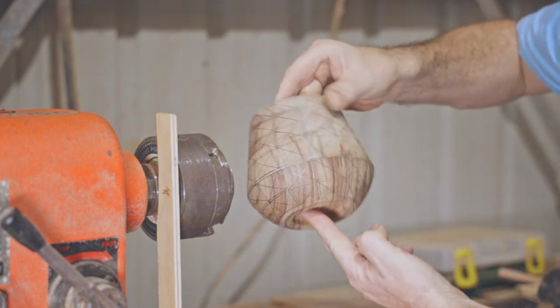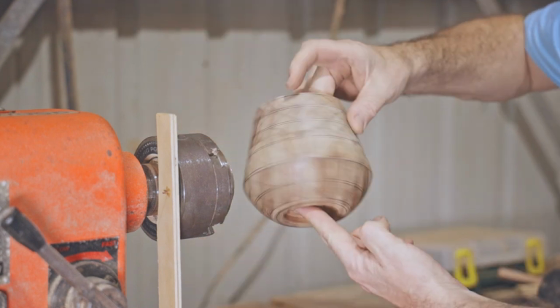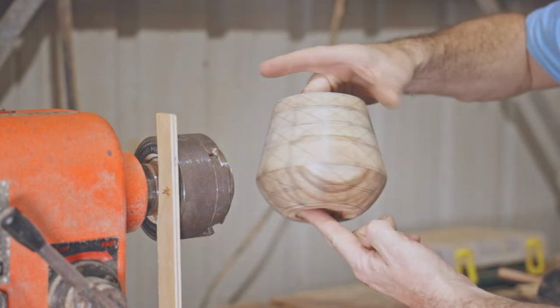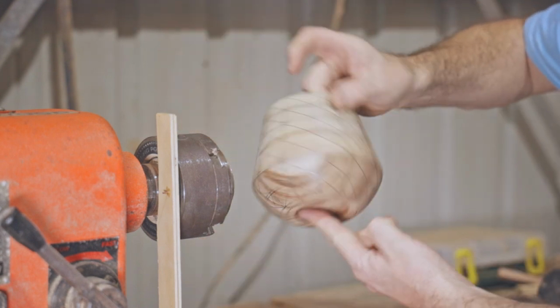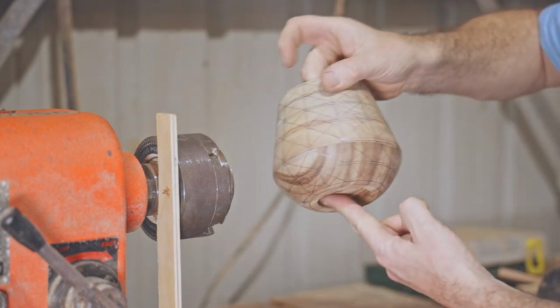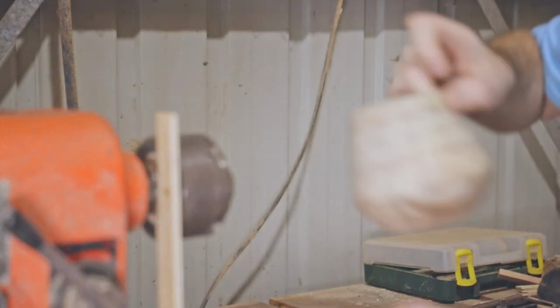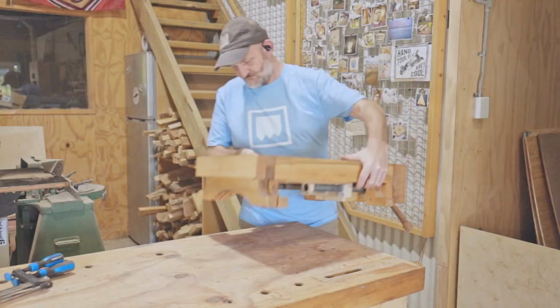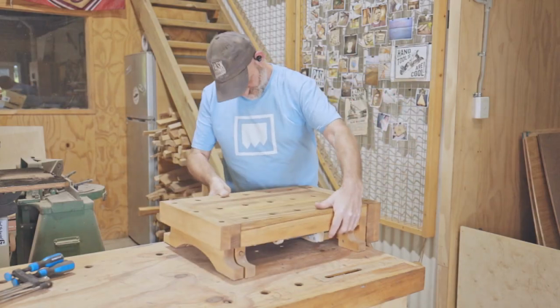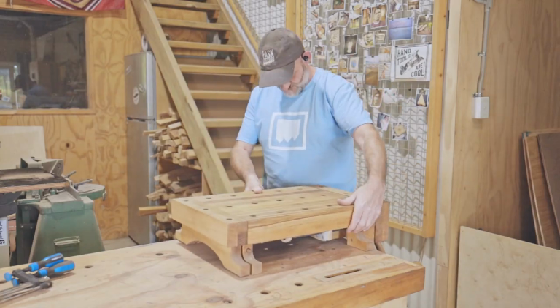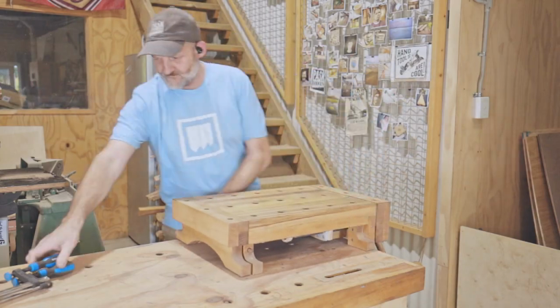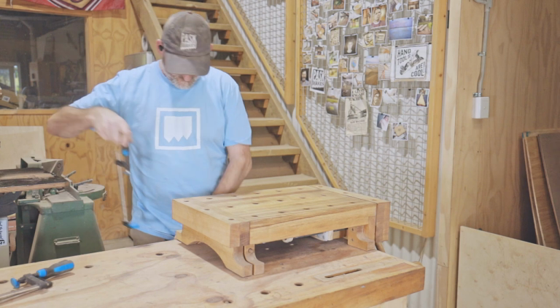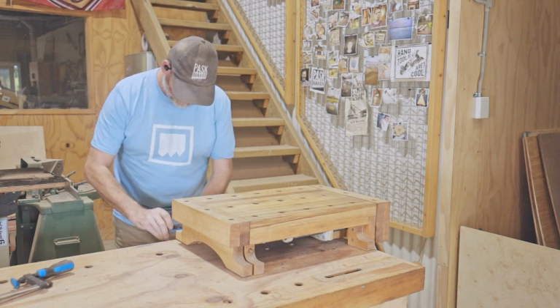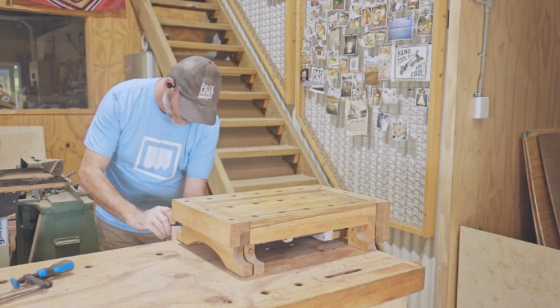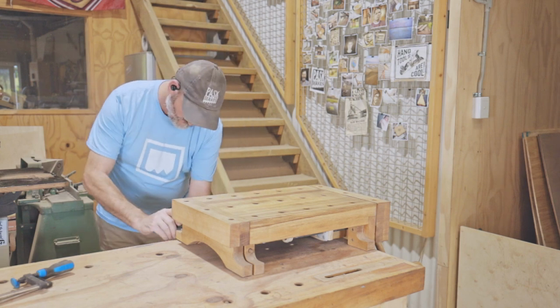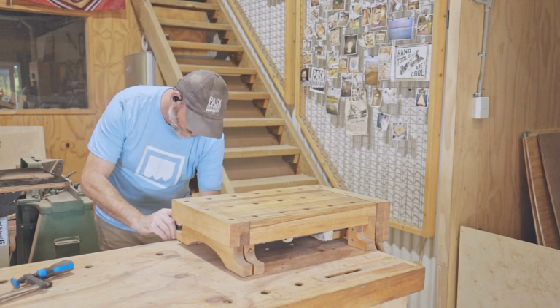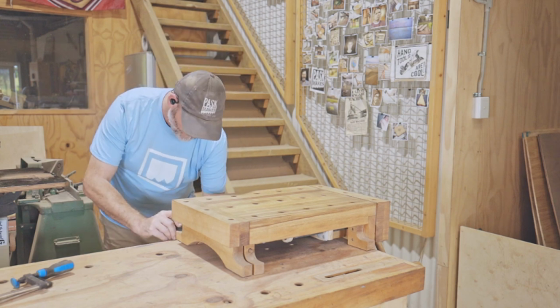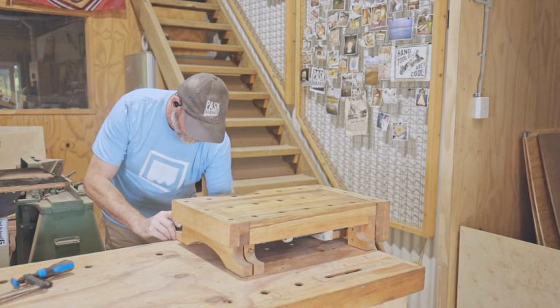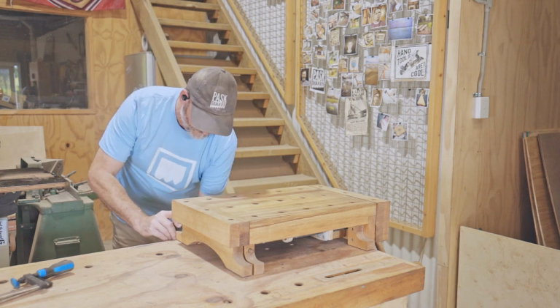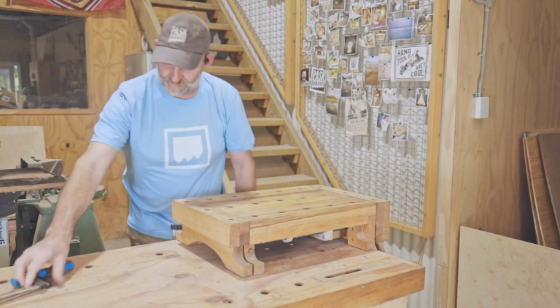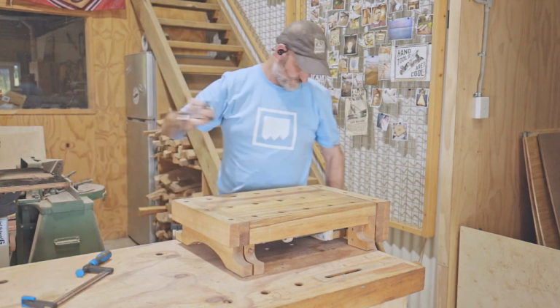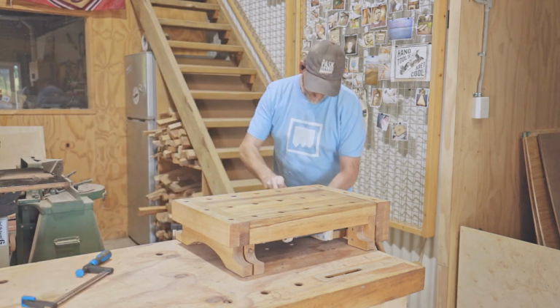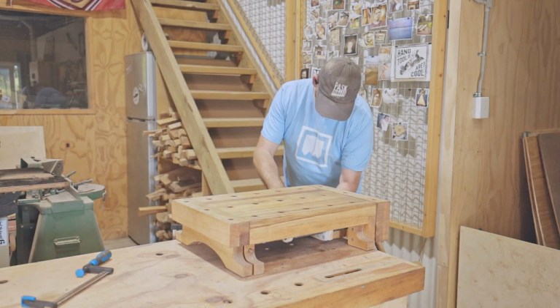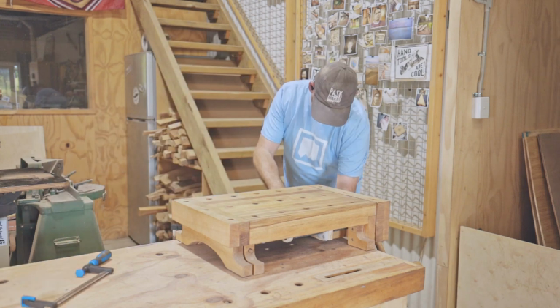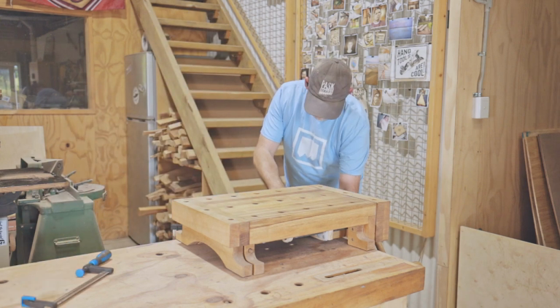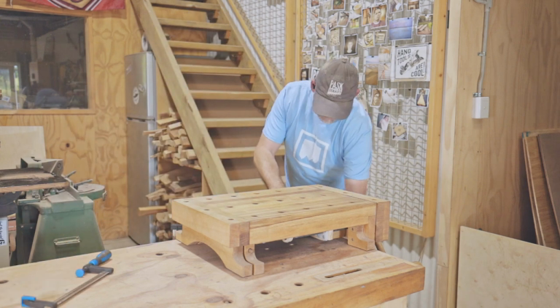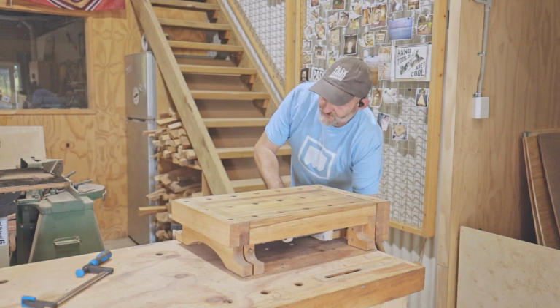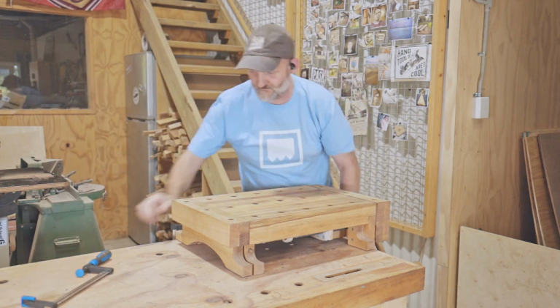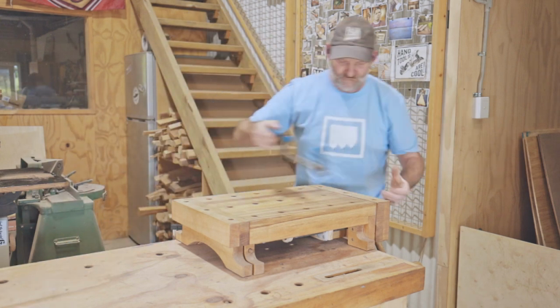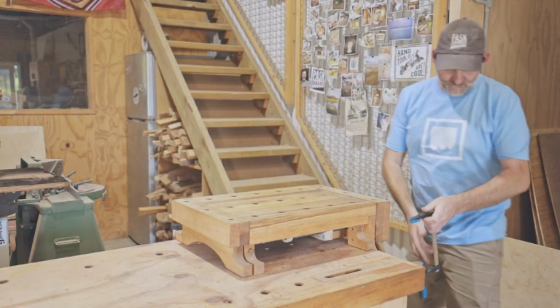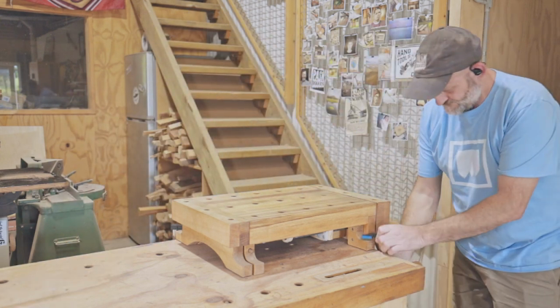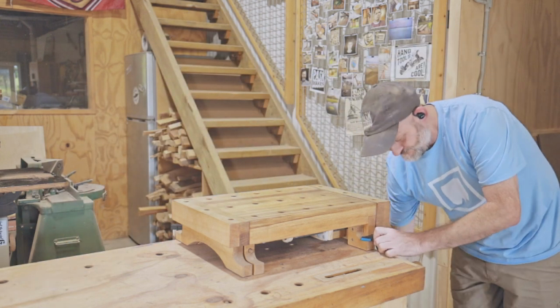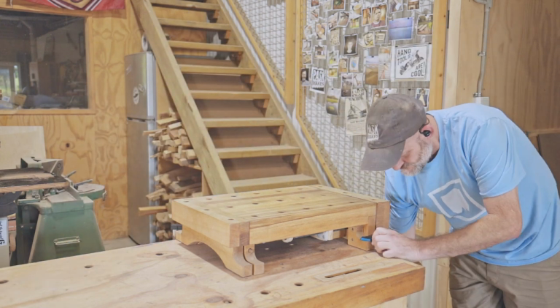There's a fair bit of carving to do, so to make it easier on my back, I'll raise the bowl up to a better height using my mini workbench.